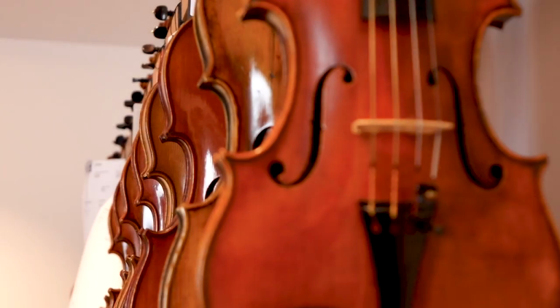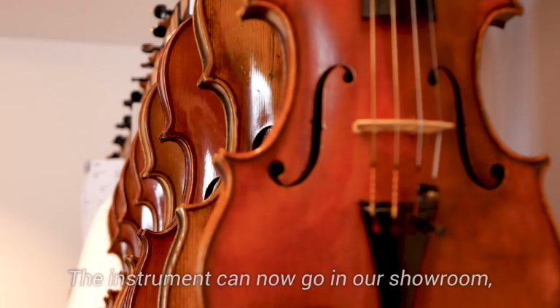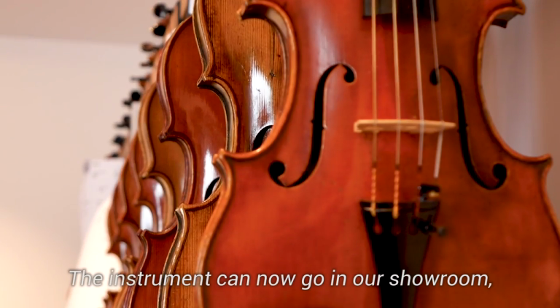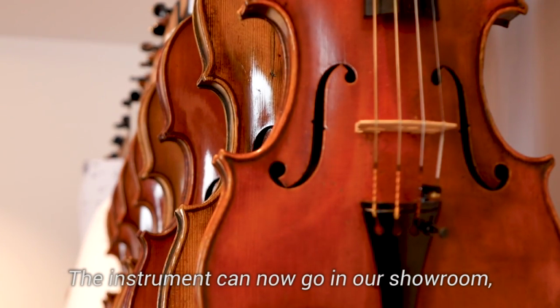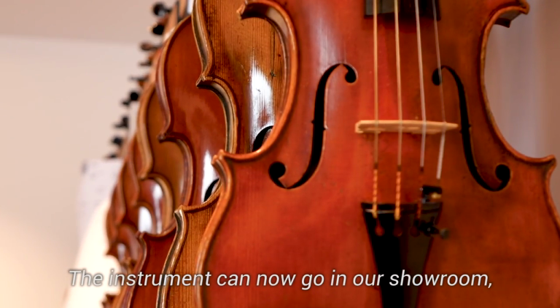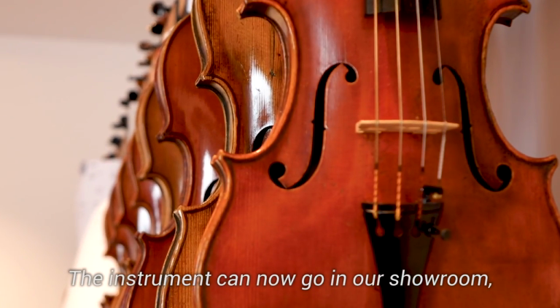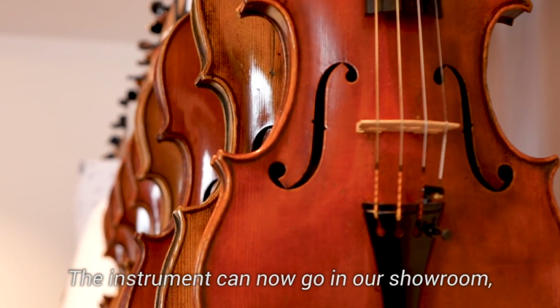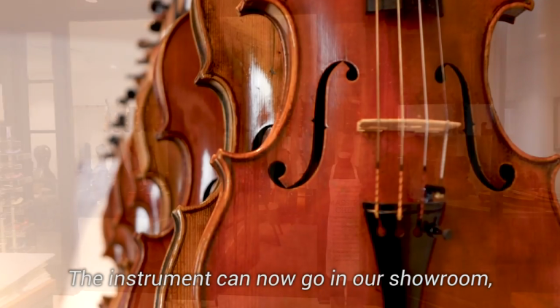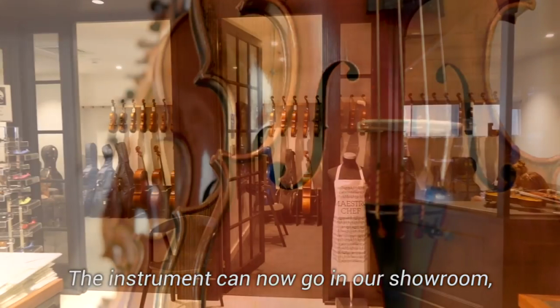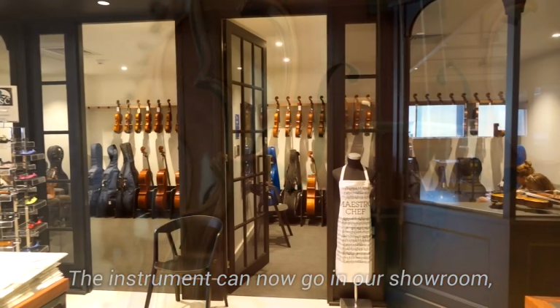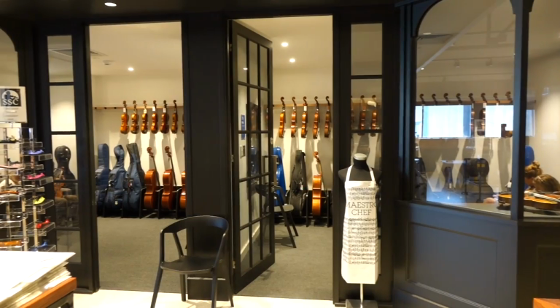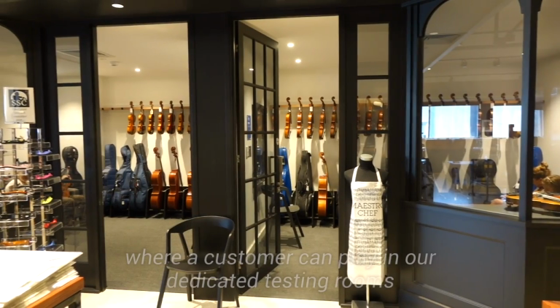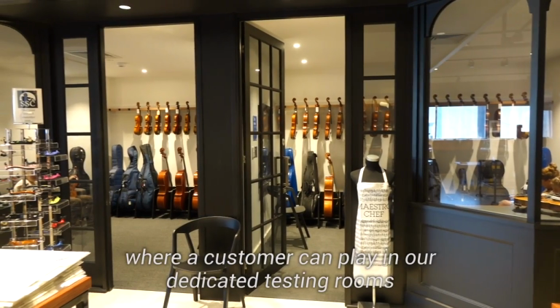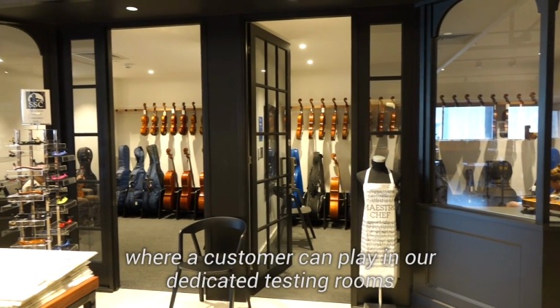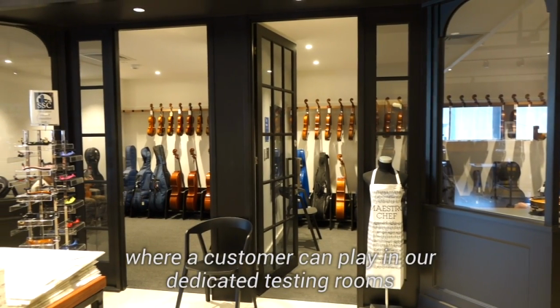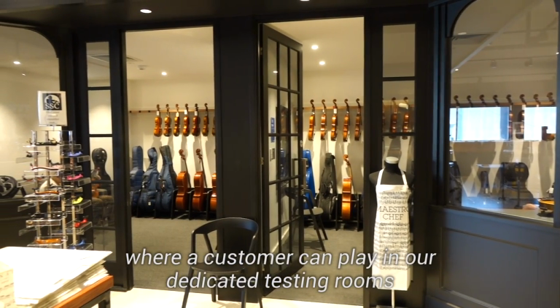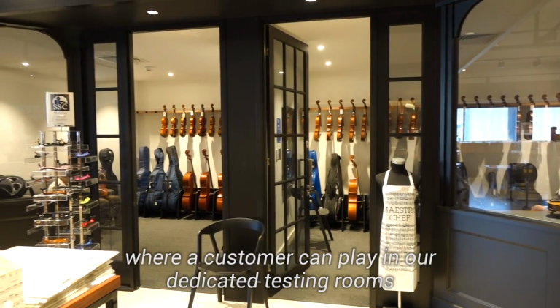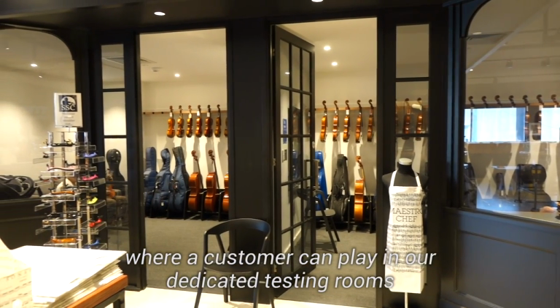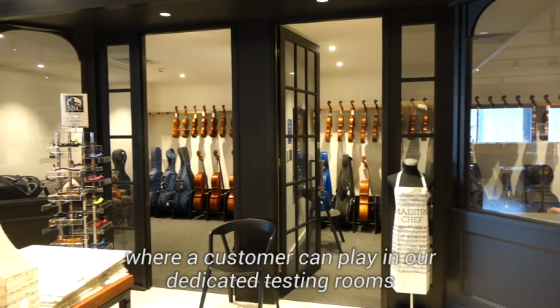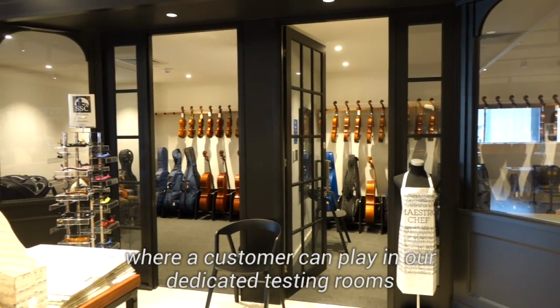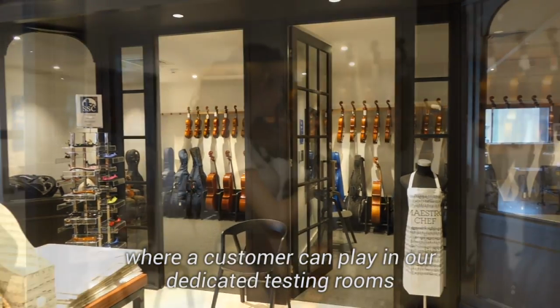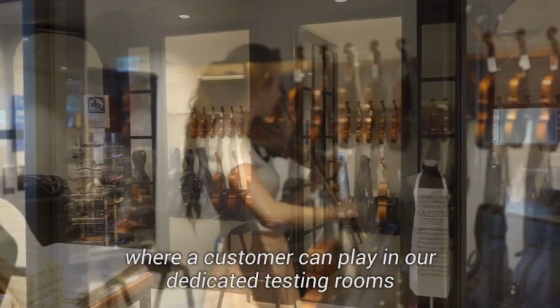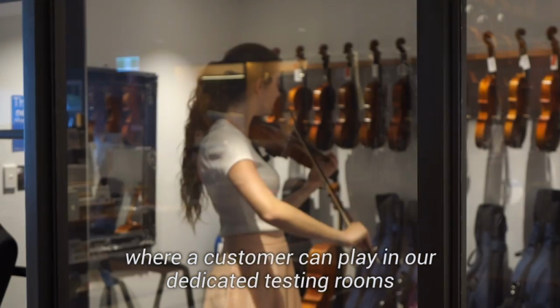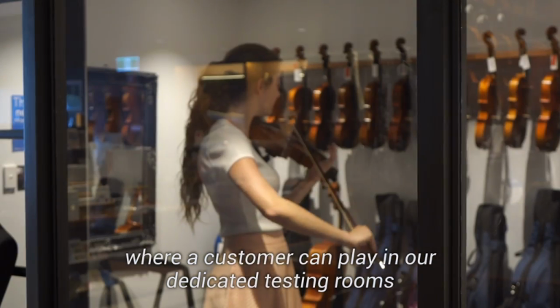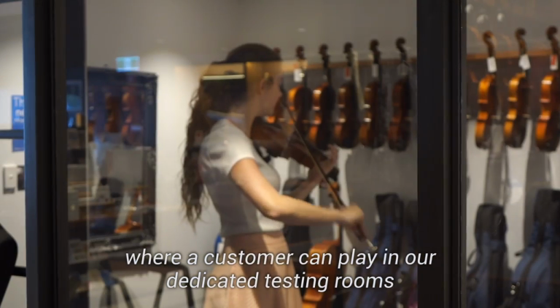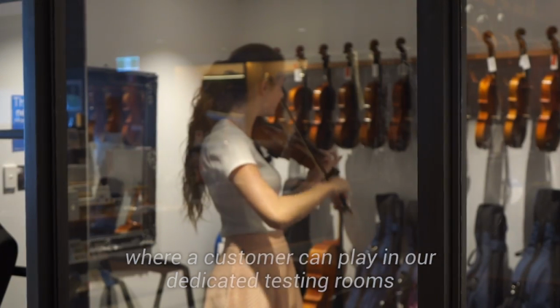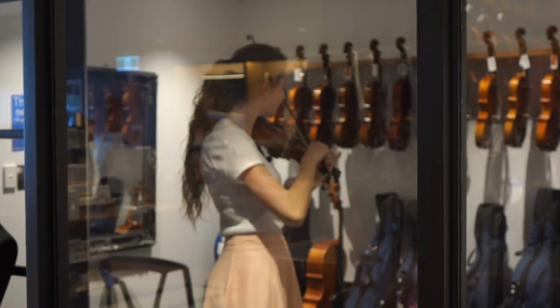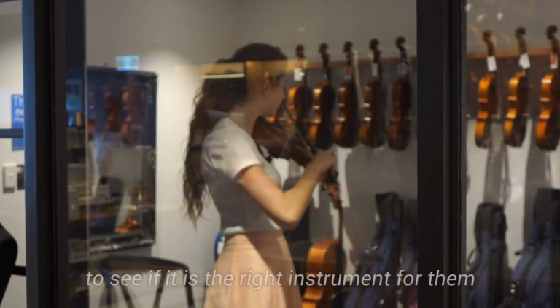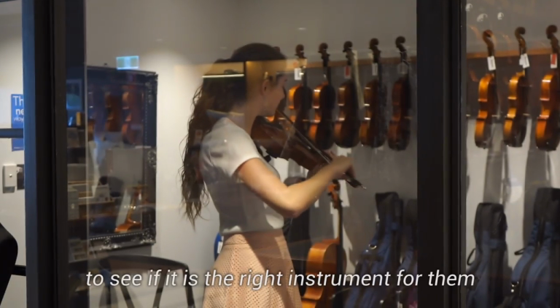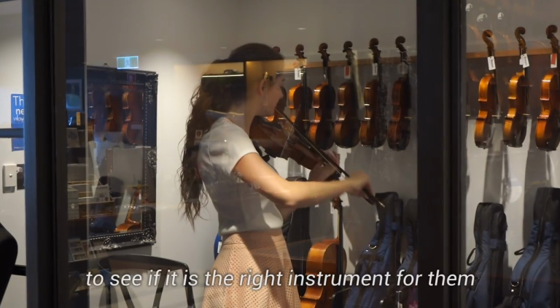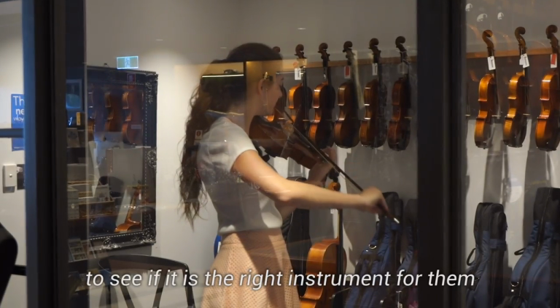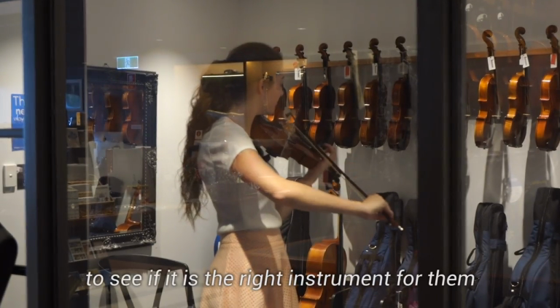The instrument can now go in our showroom where a customer can play in our dedicated testing rooms to see if it's the right instrument for them.